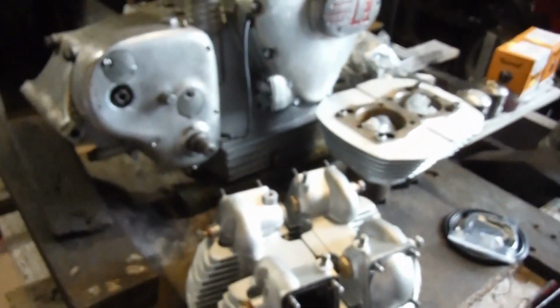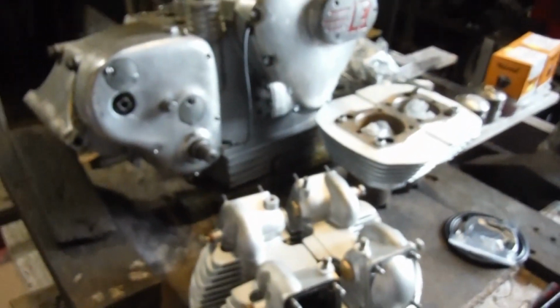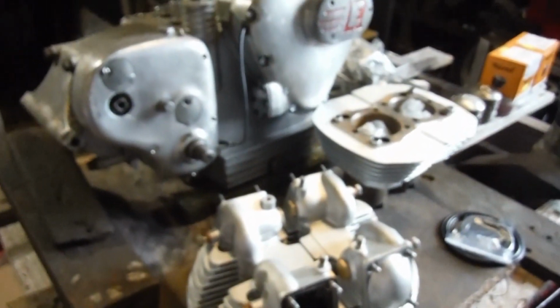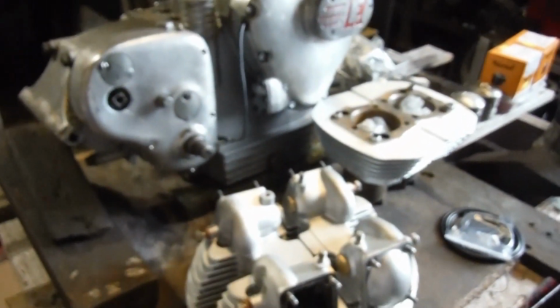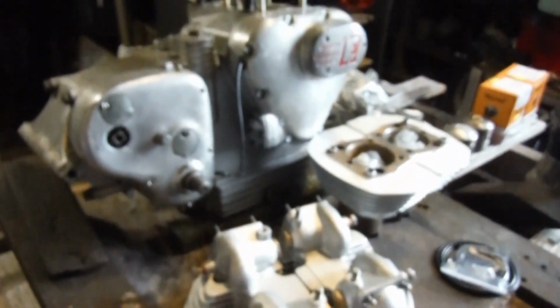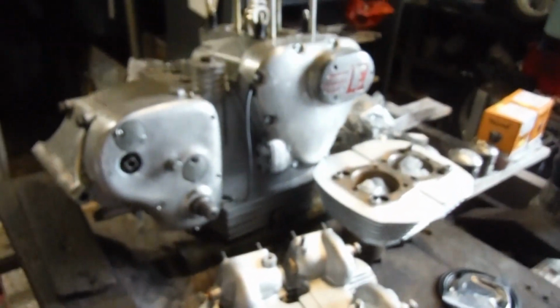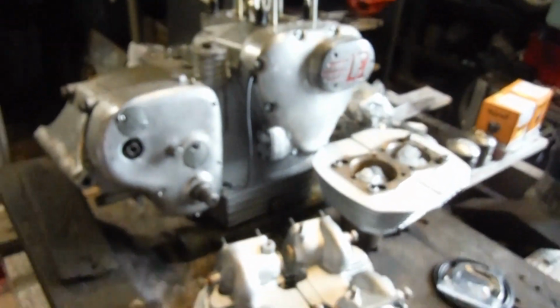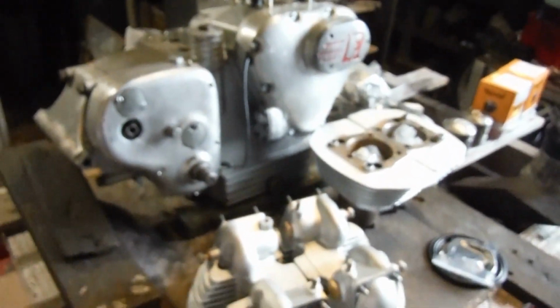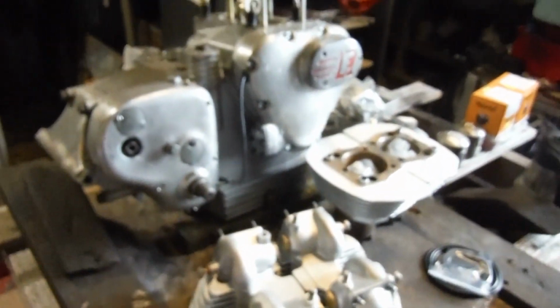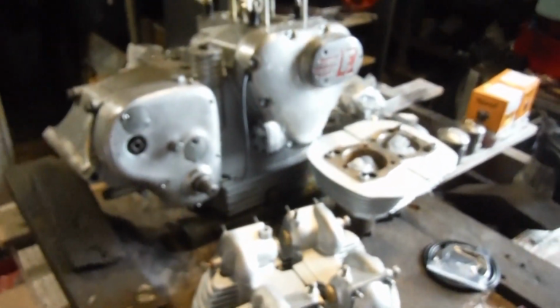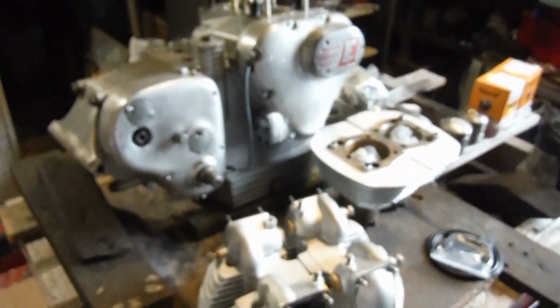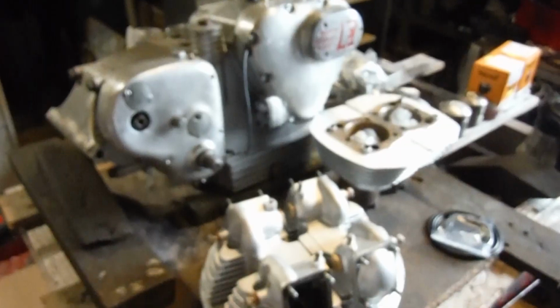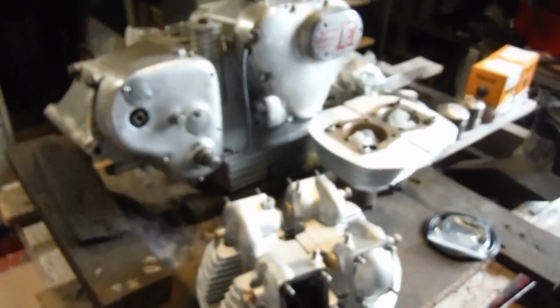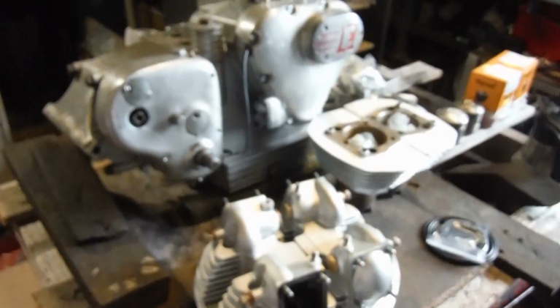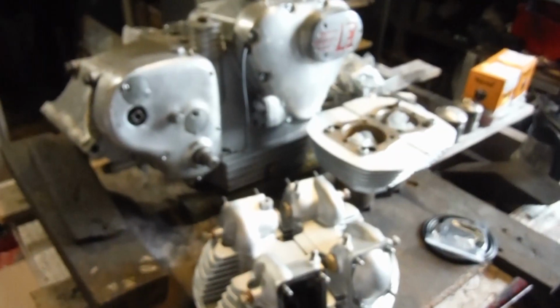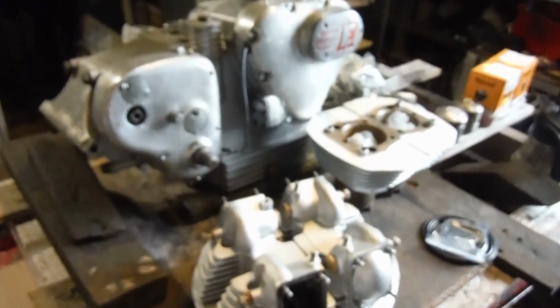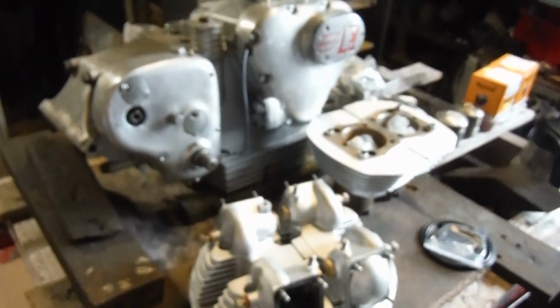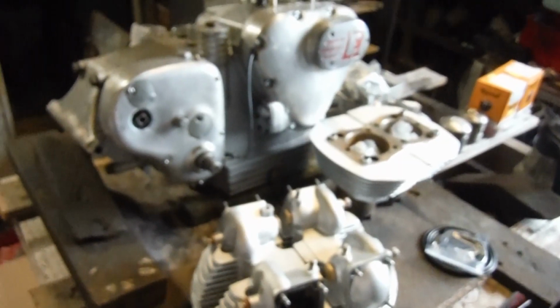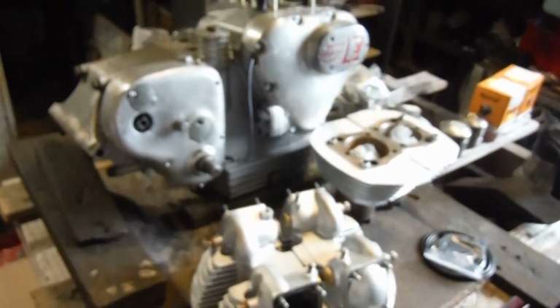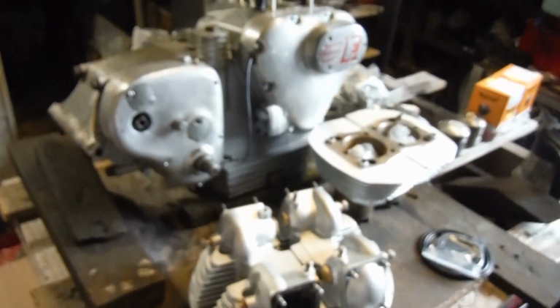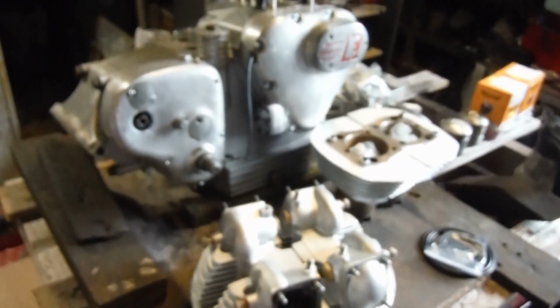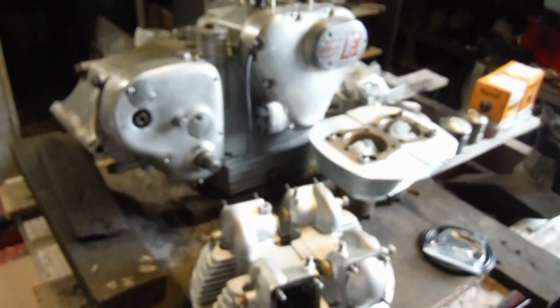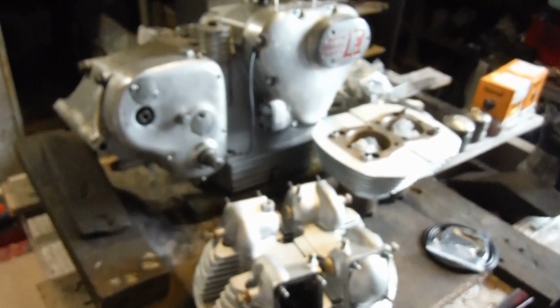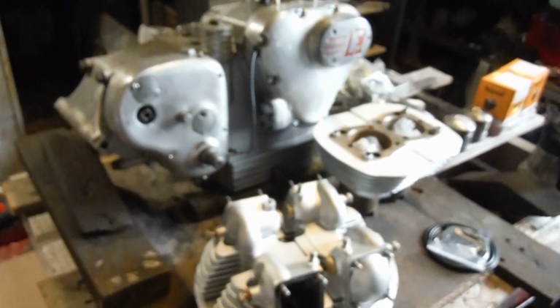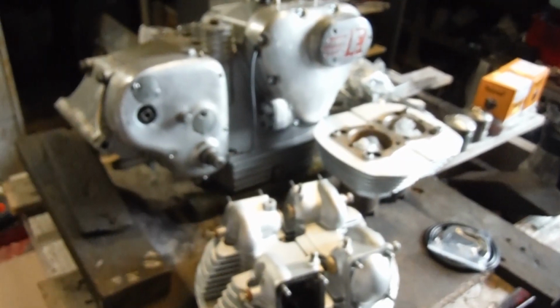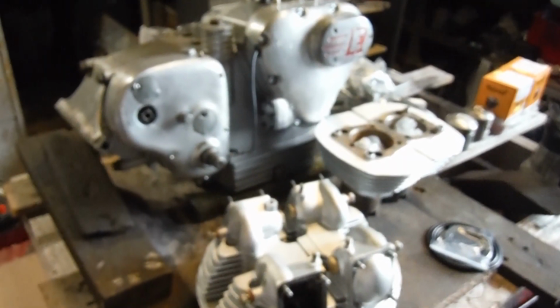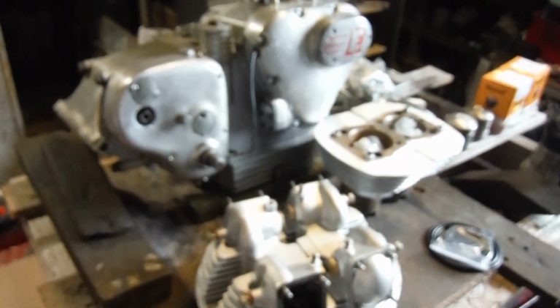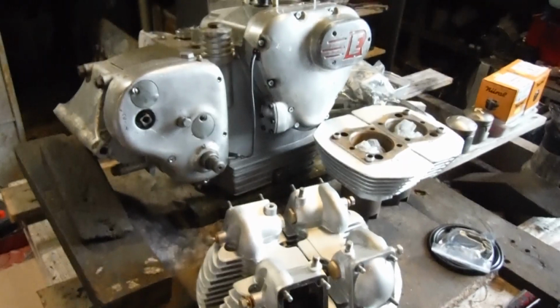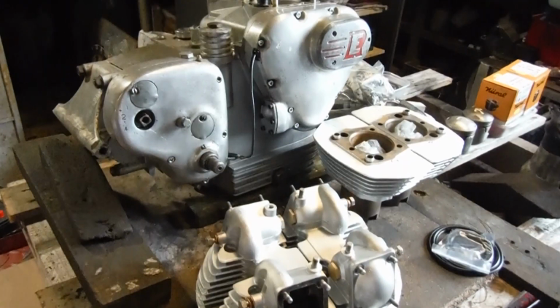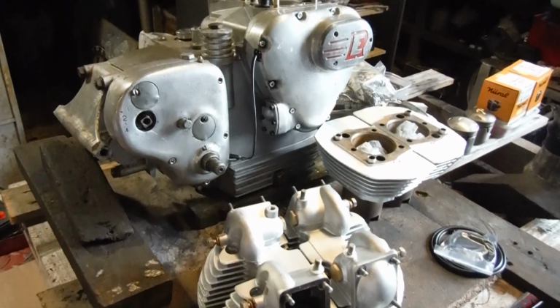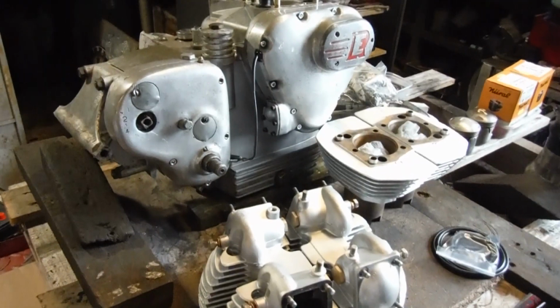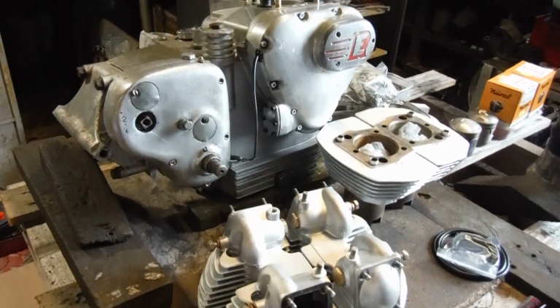Tomorrow we'll be attacking them with the pressure washer, then get the new valves and guides in, and we'll be on the home straight with it all. So that's where we're at with the Series 2 Interceptor engine at the moment.